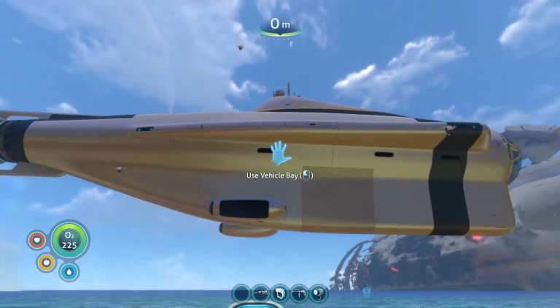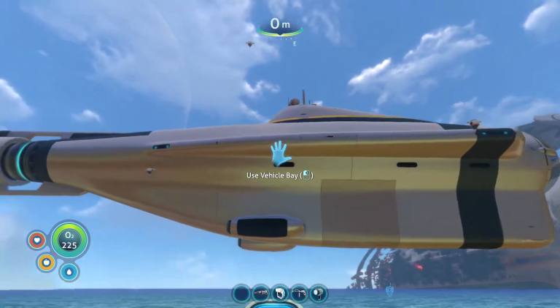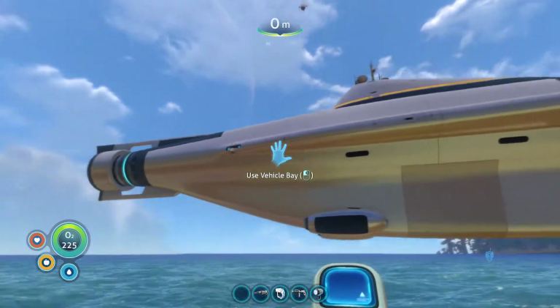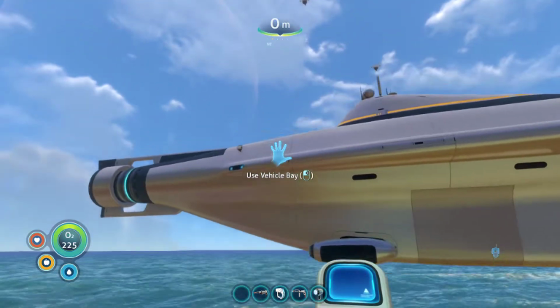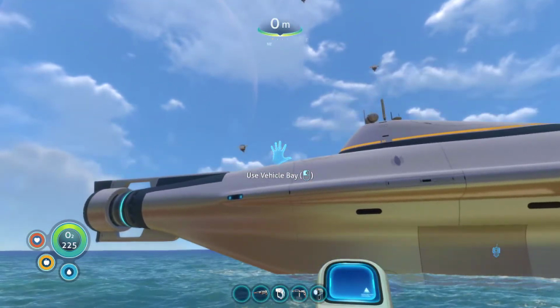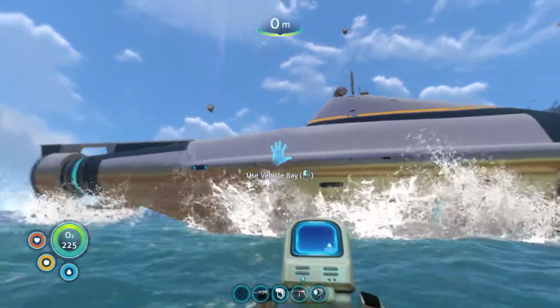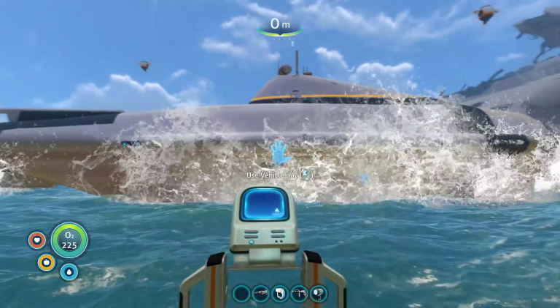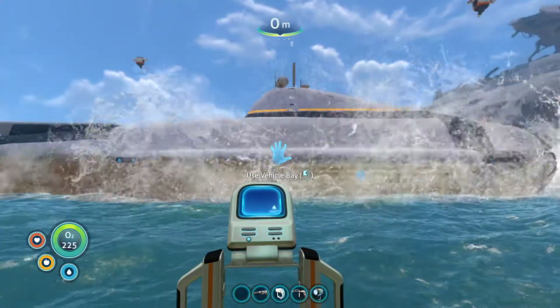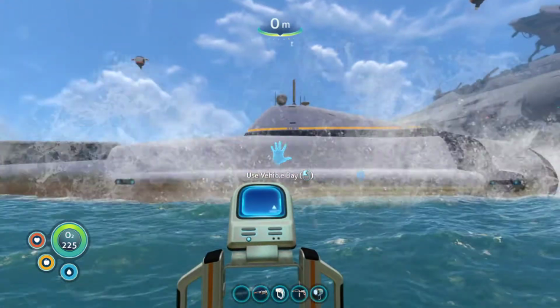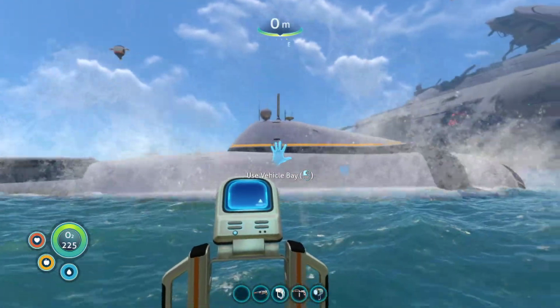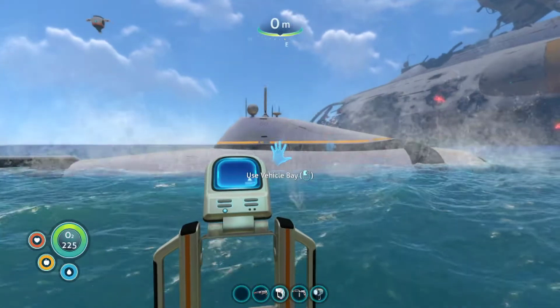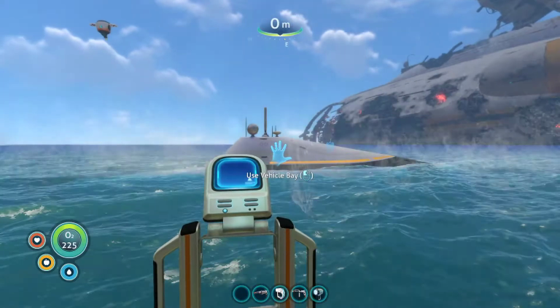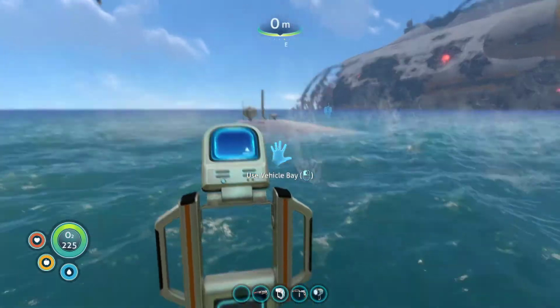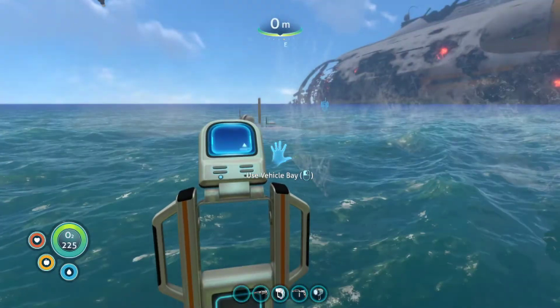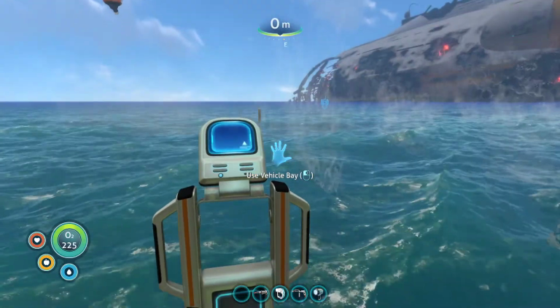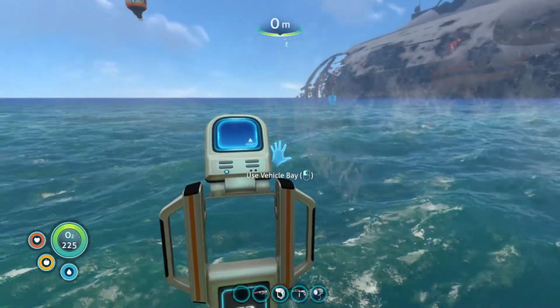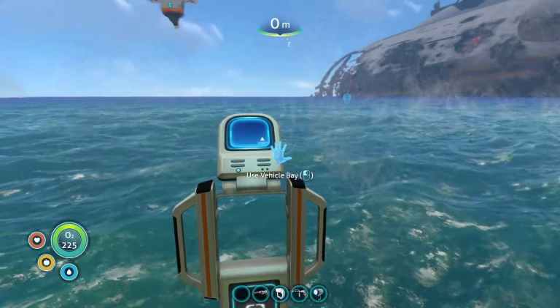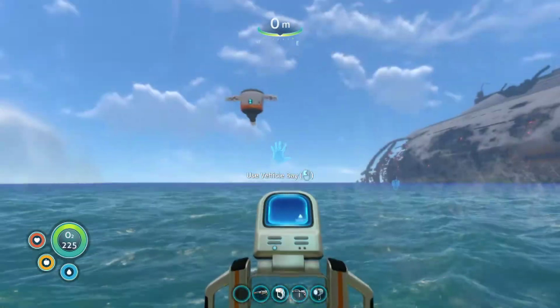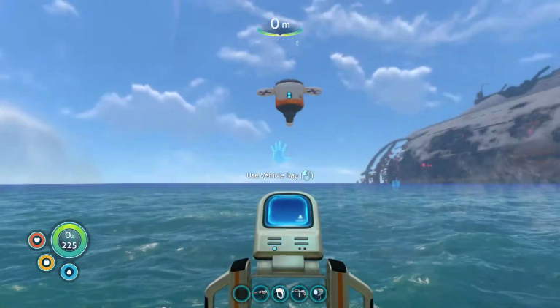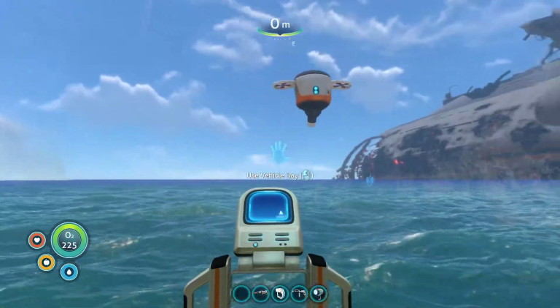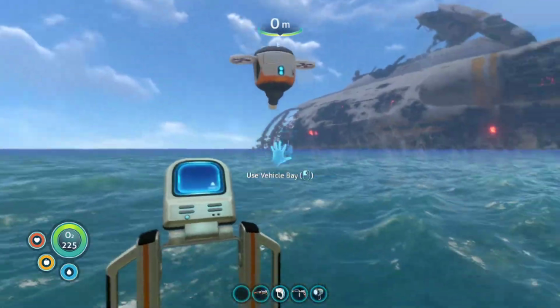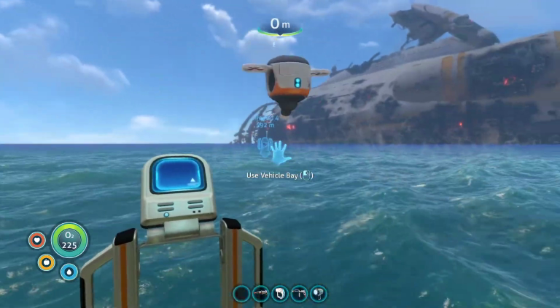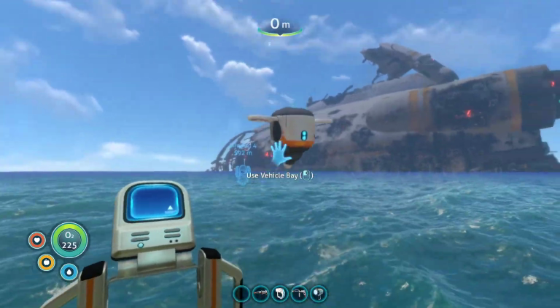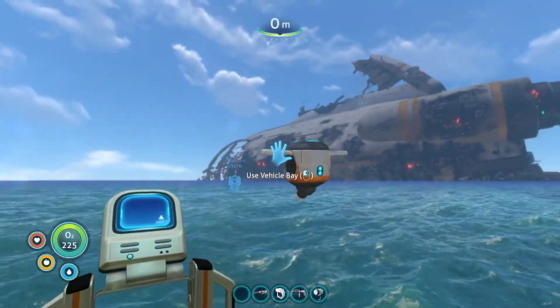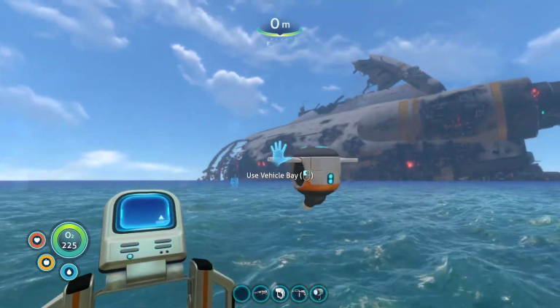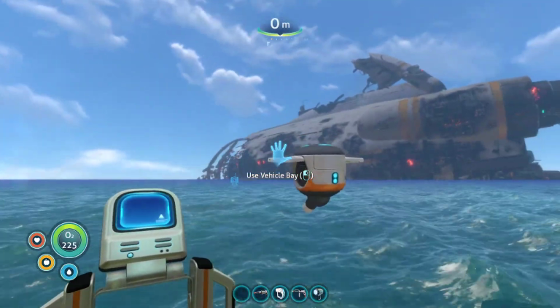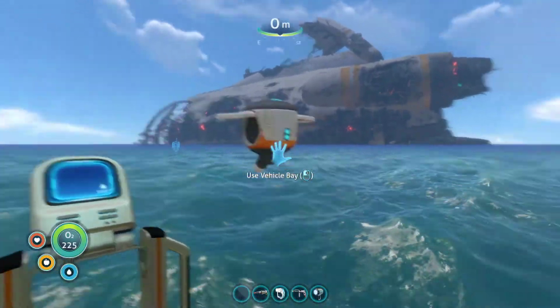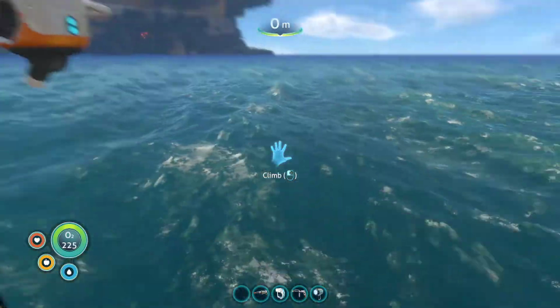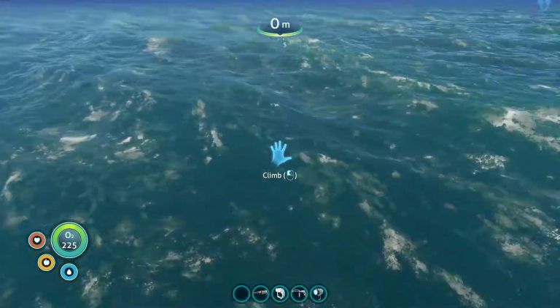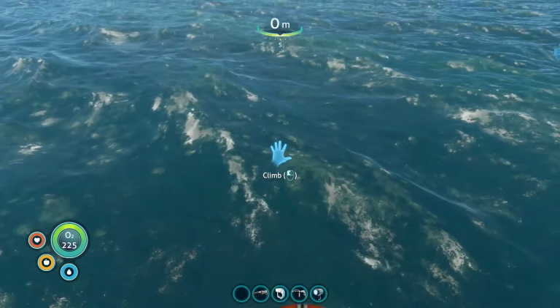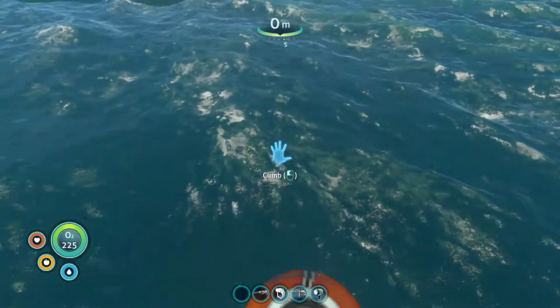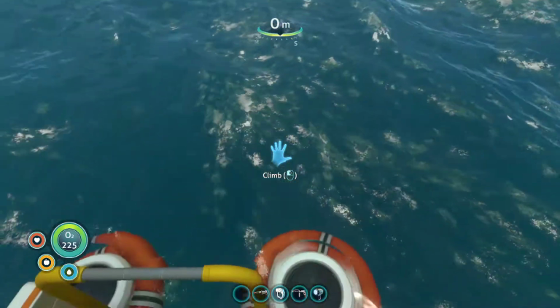That's really cool, the way it gets built. Let's go get in our Cyclops.